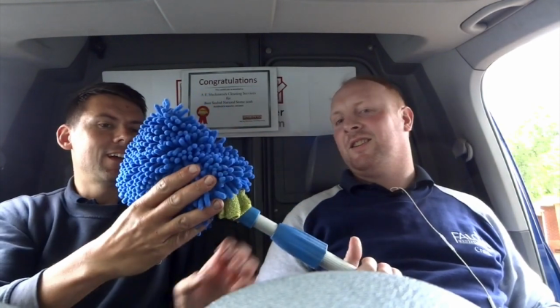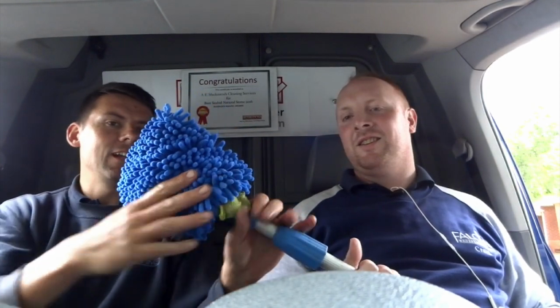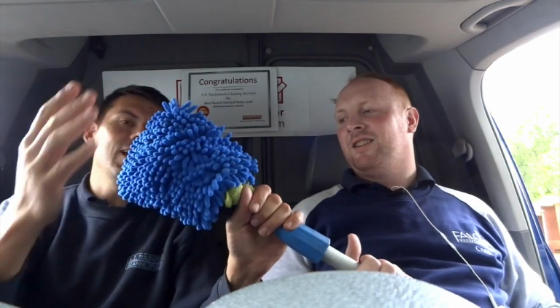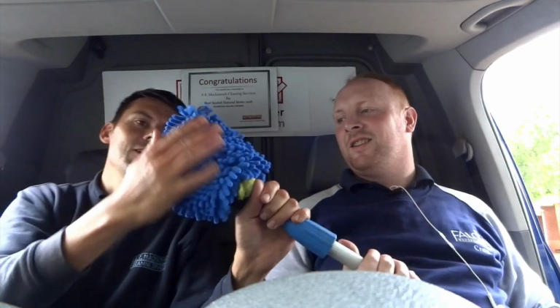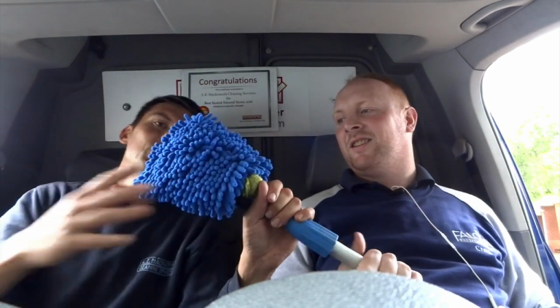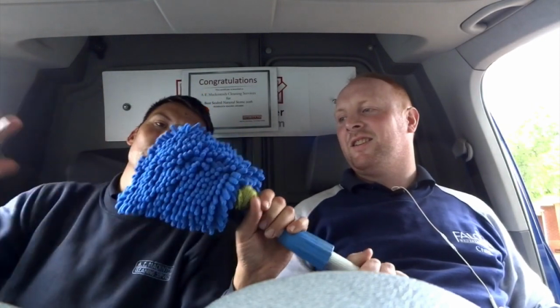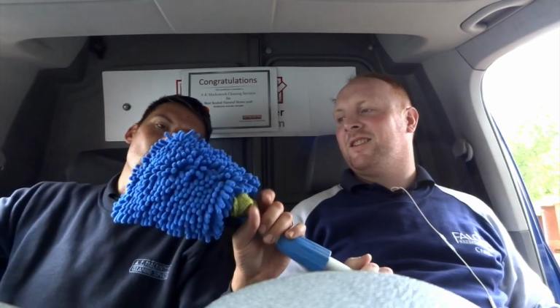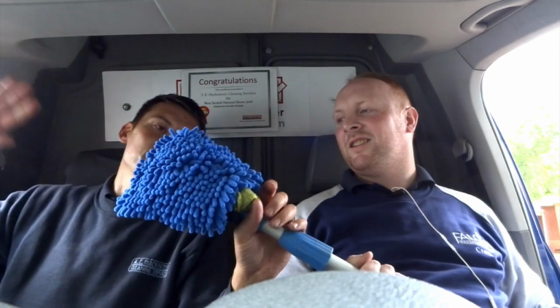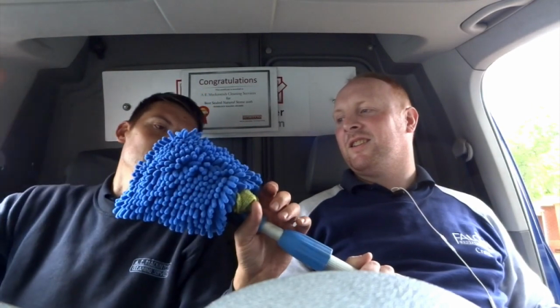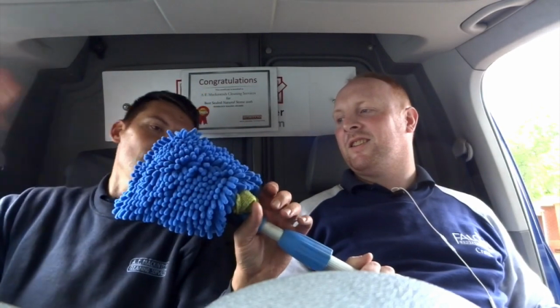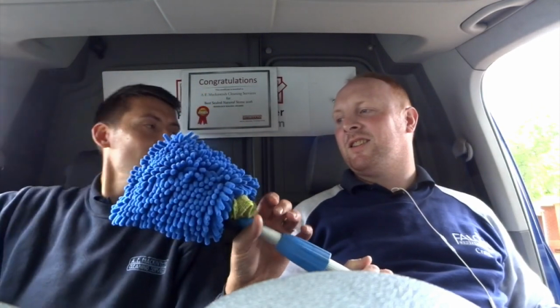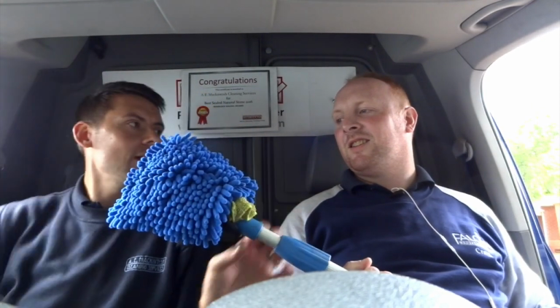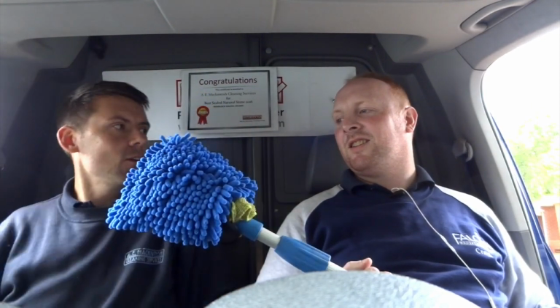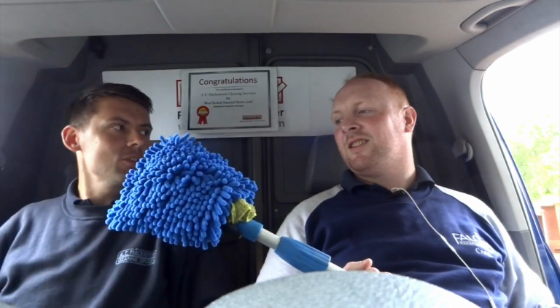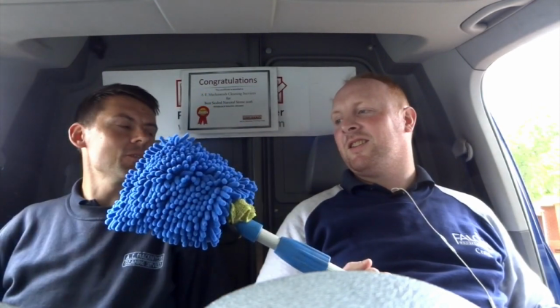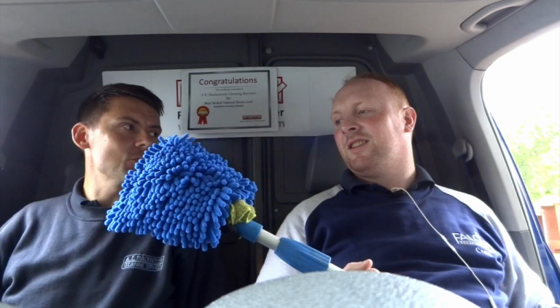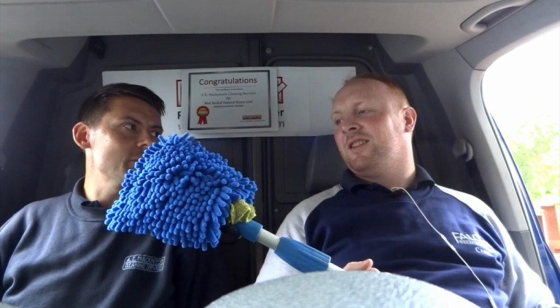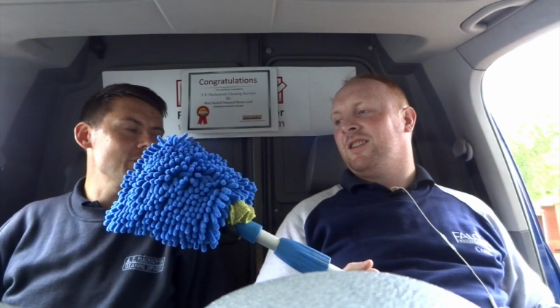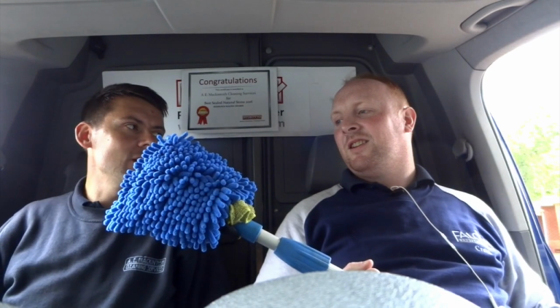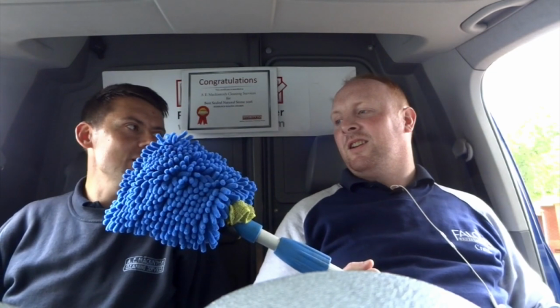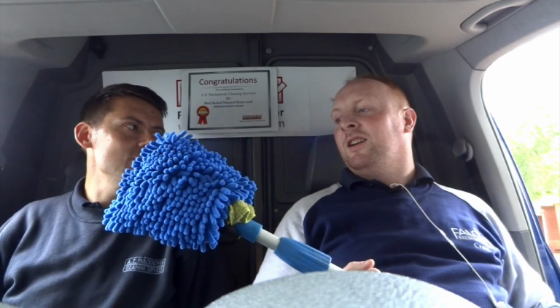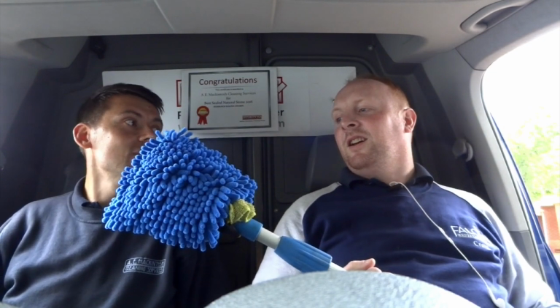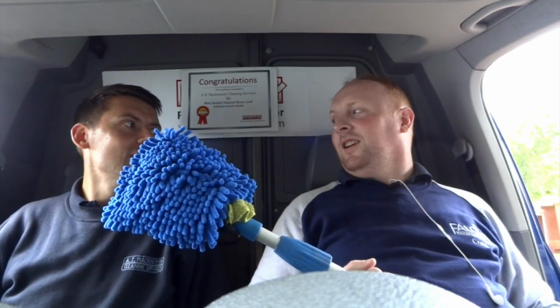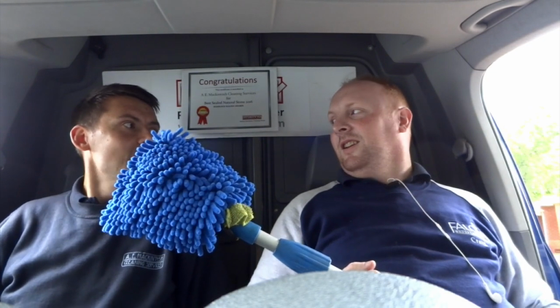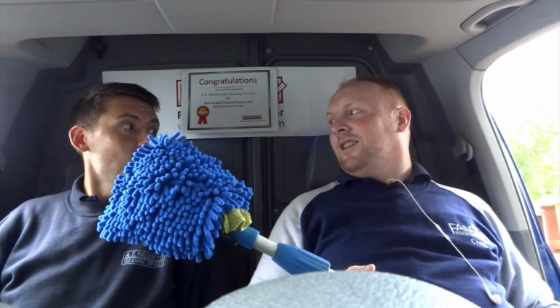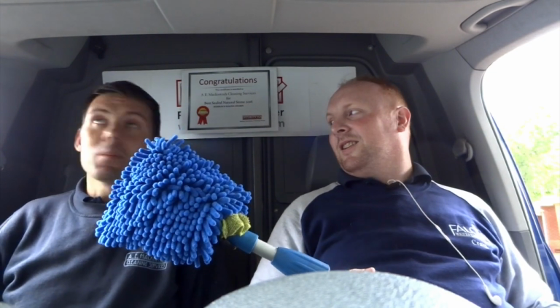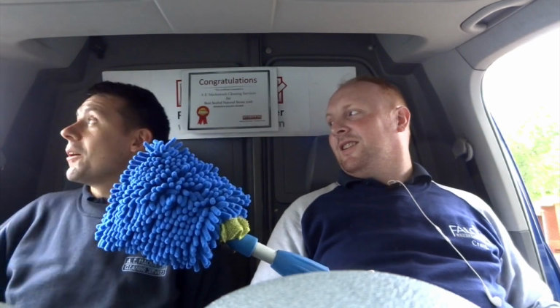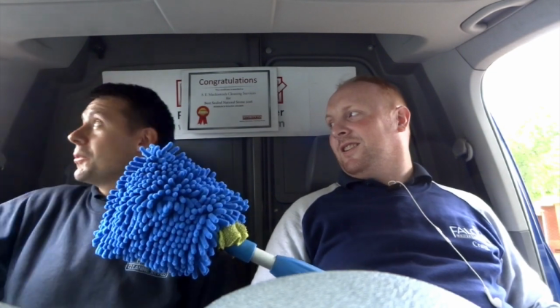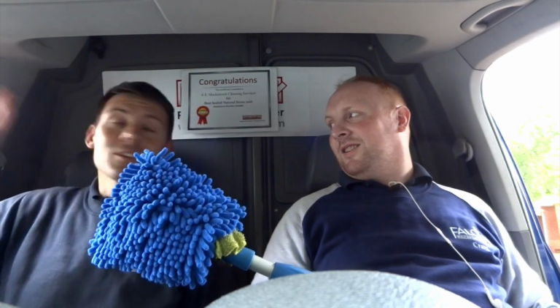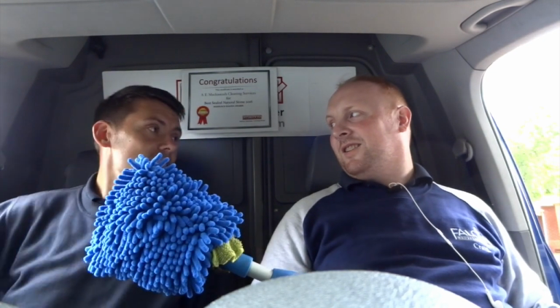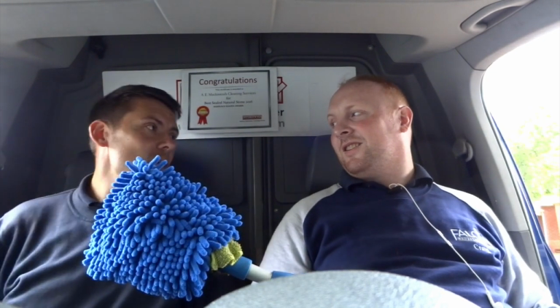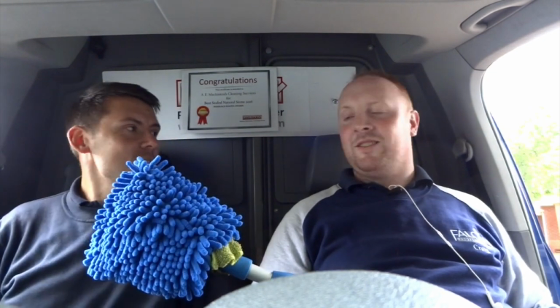And then we can wipe out all the soffits, all the bits we can't get to, and wipe out all the dirty drips.